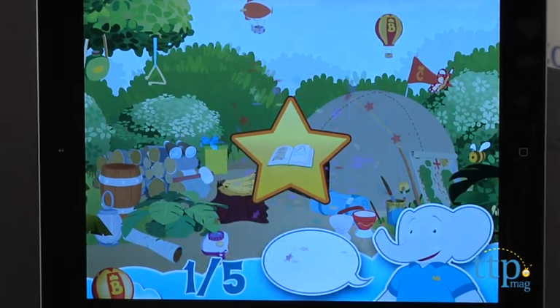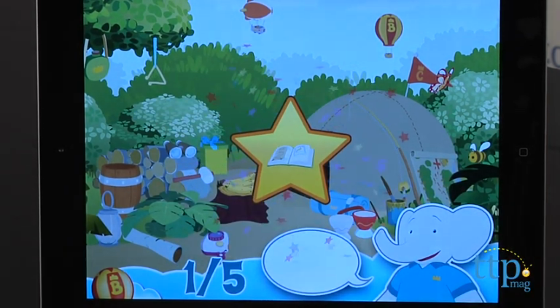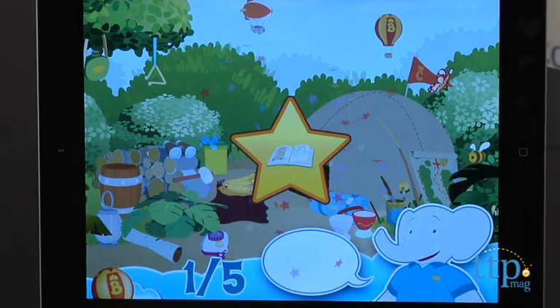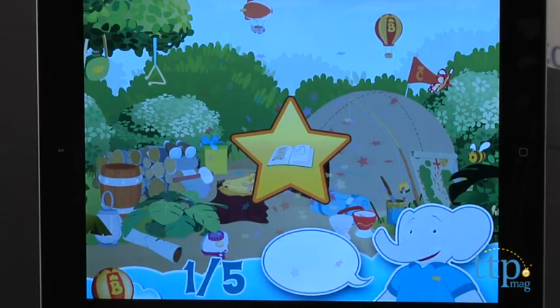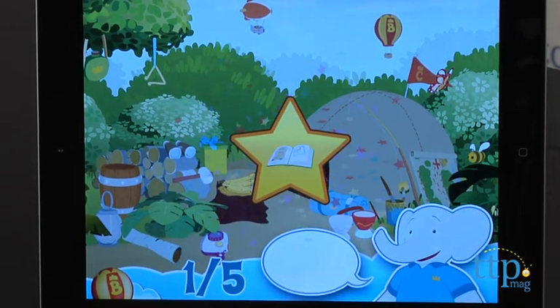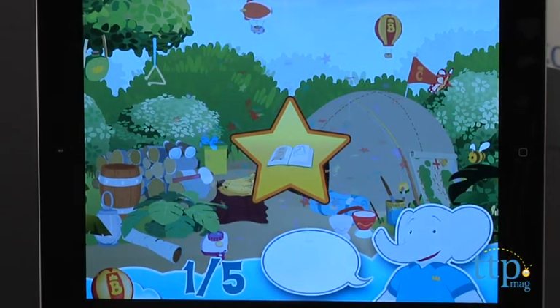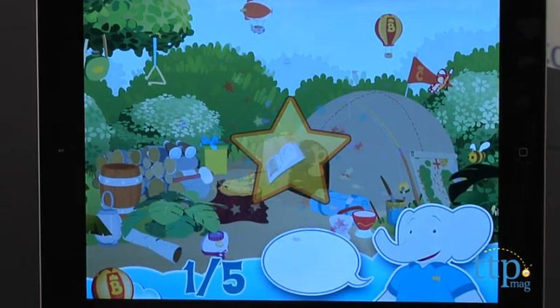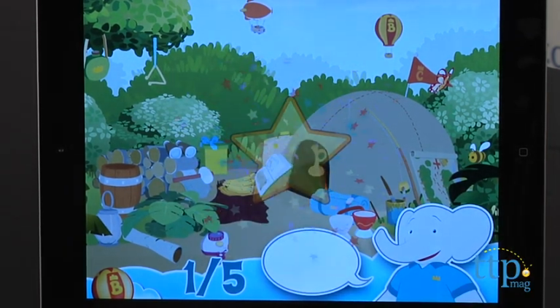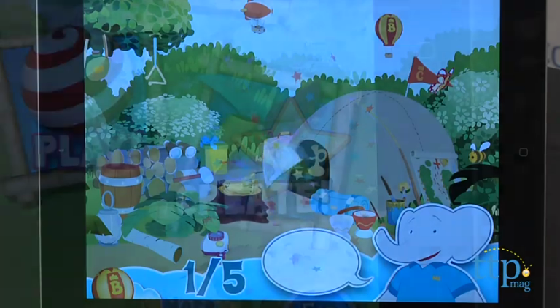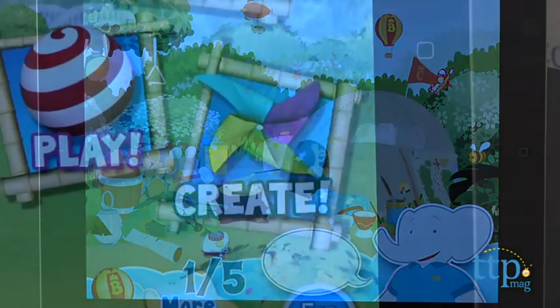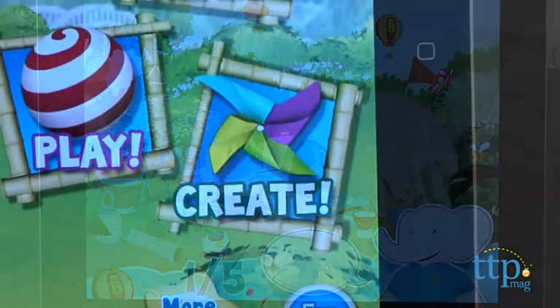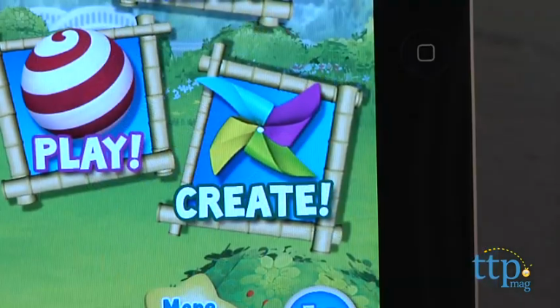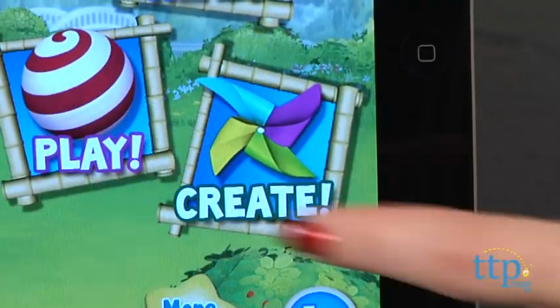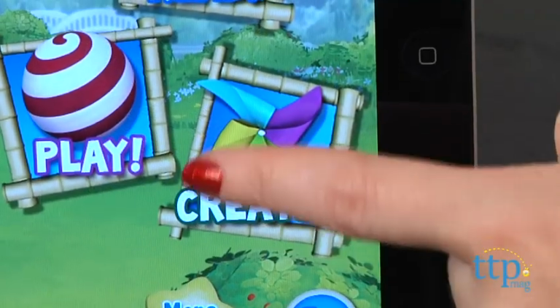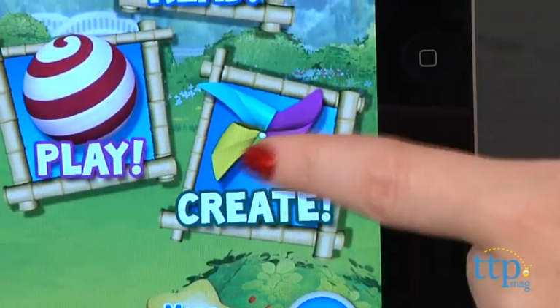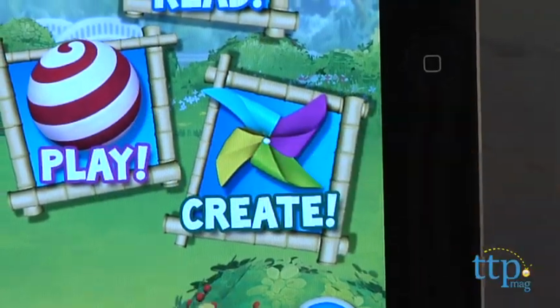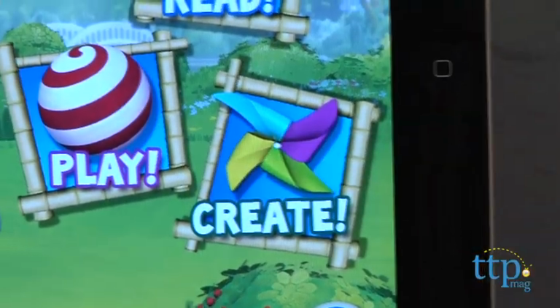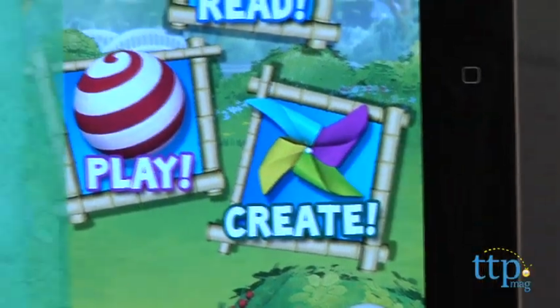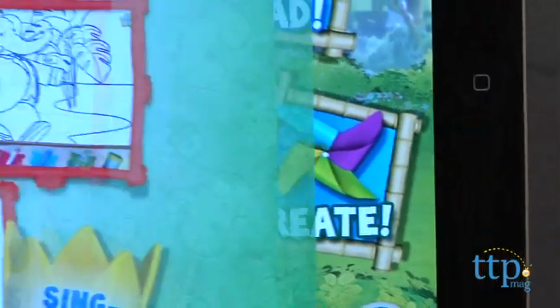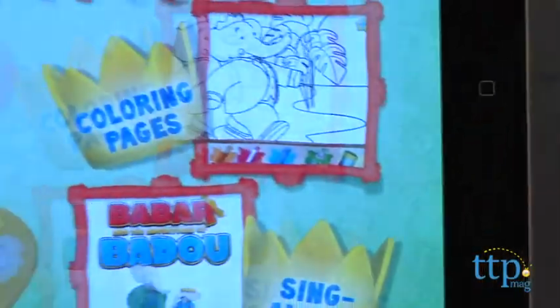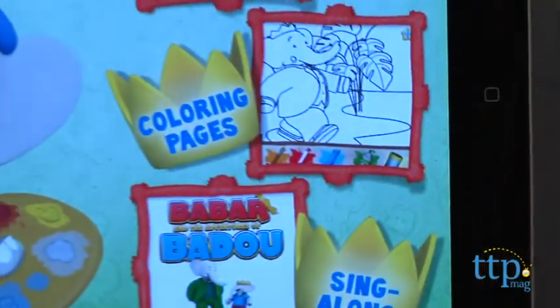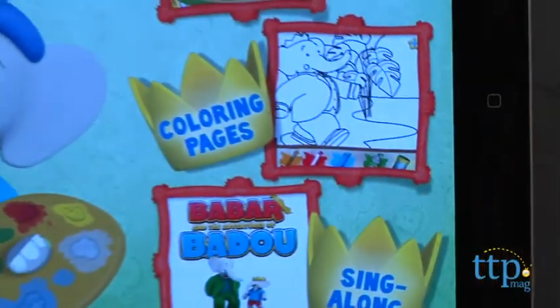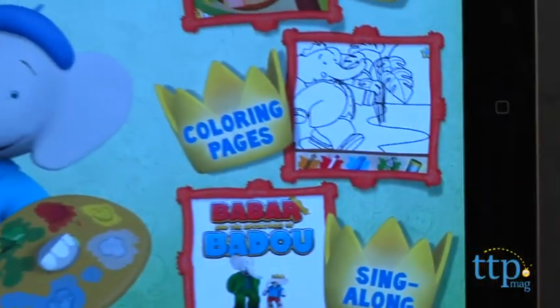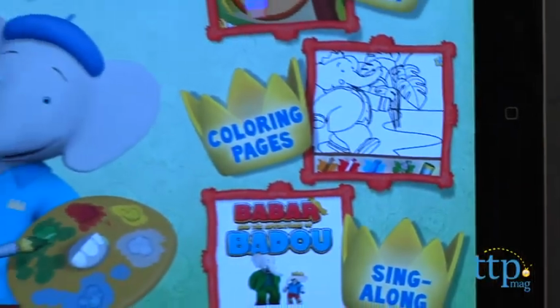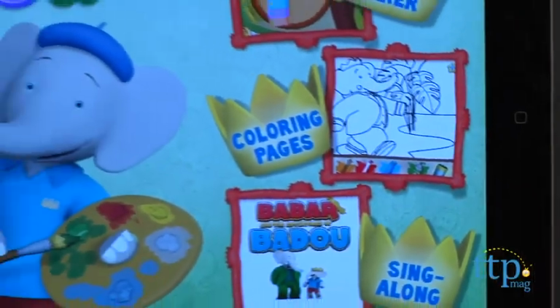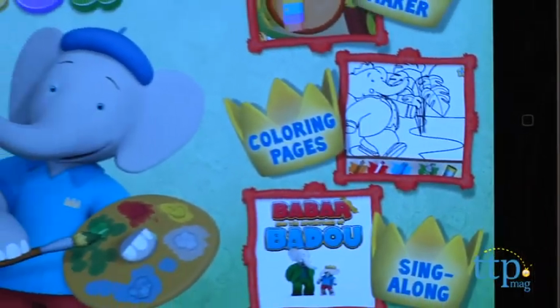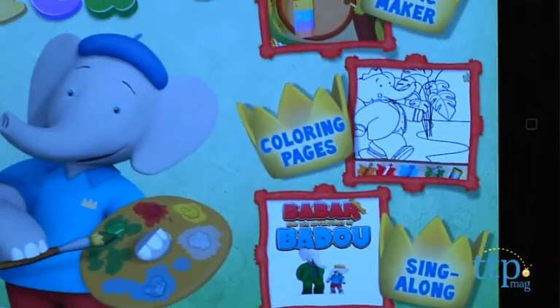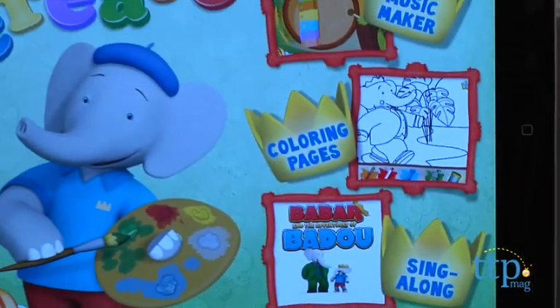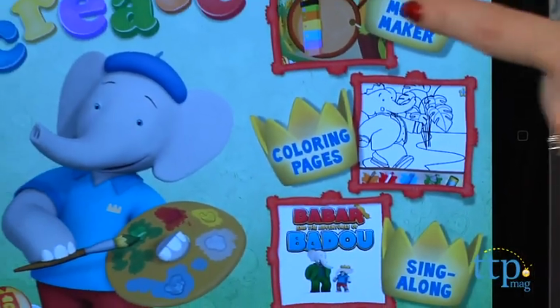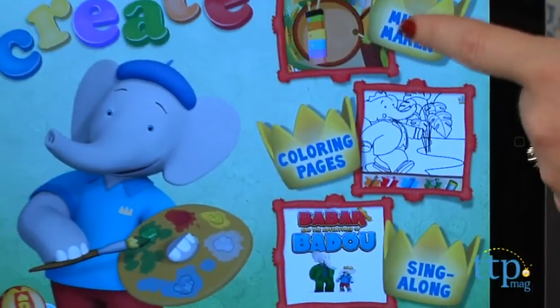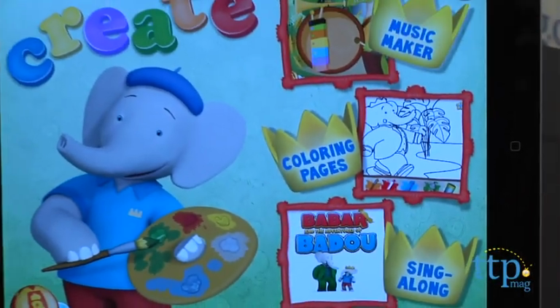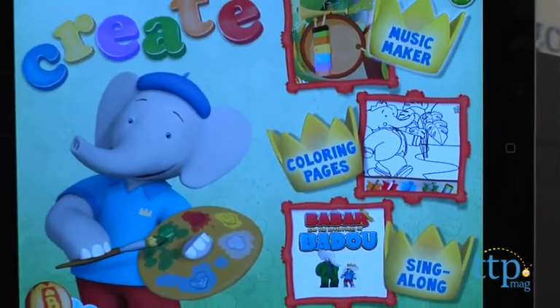In the Create section of the app, kids can make music, color digital coloring pages, and sing along with the song from the show.